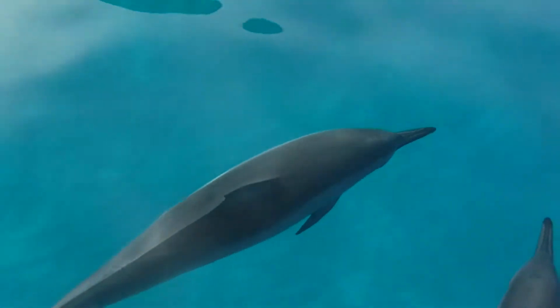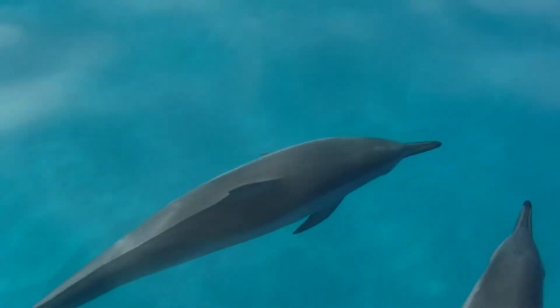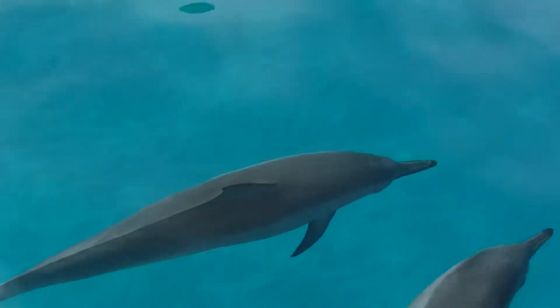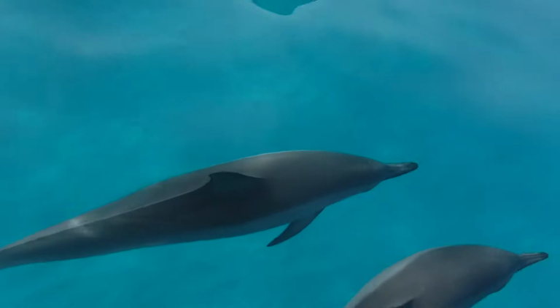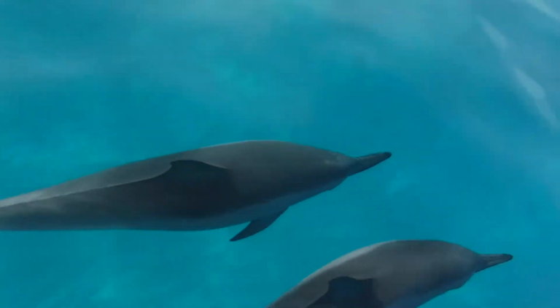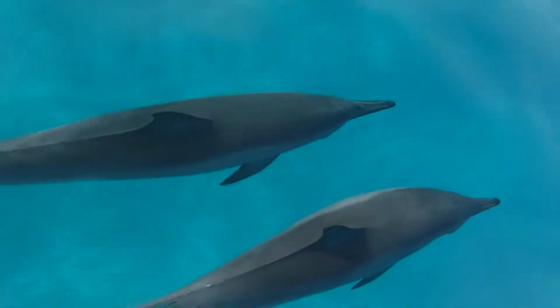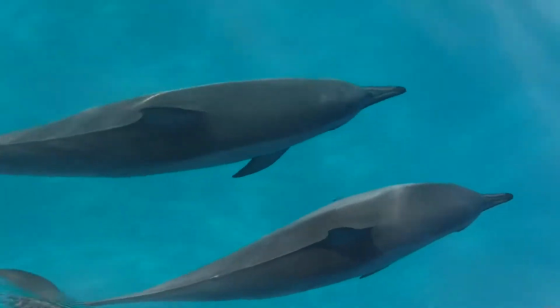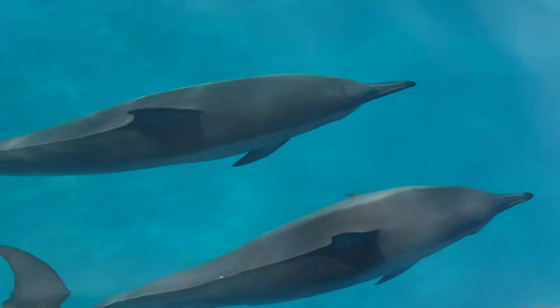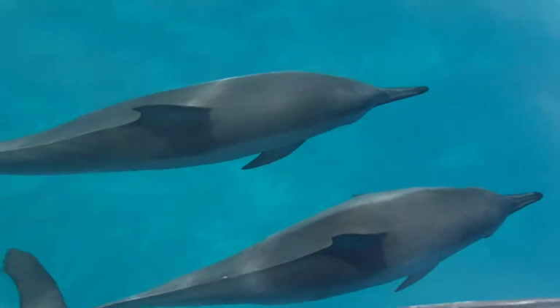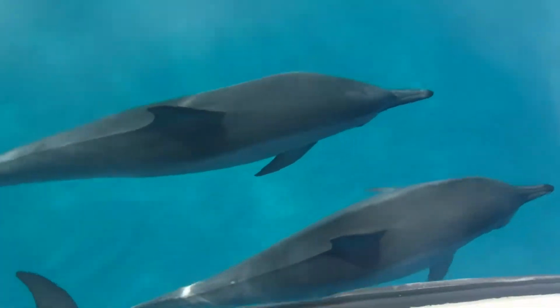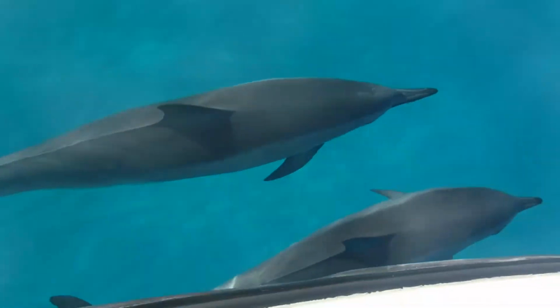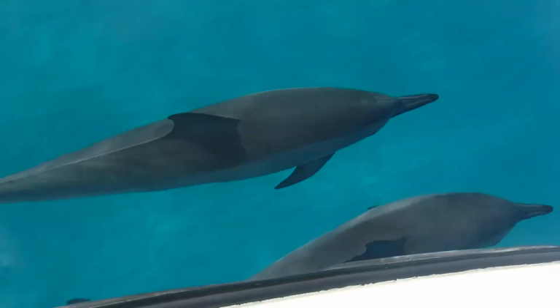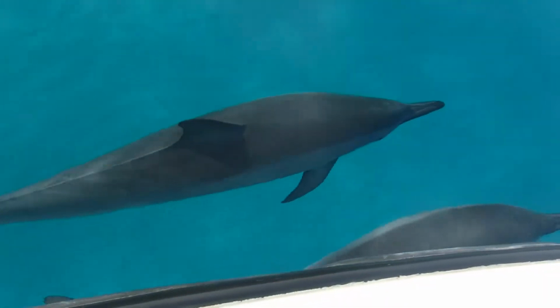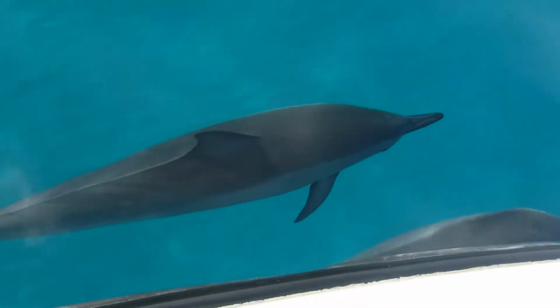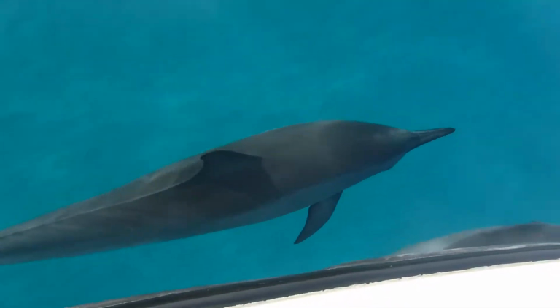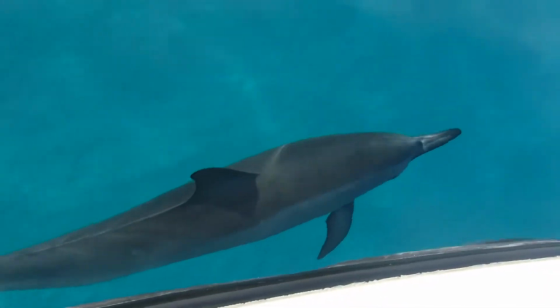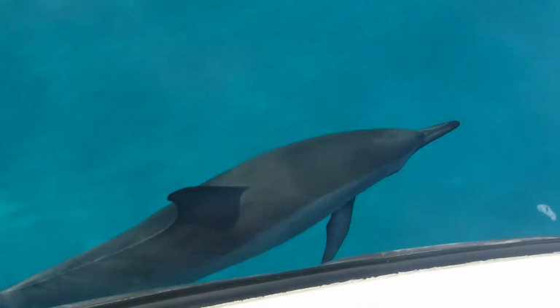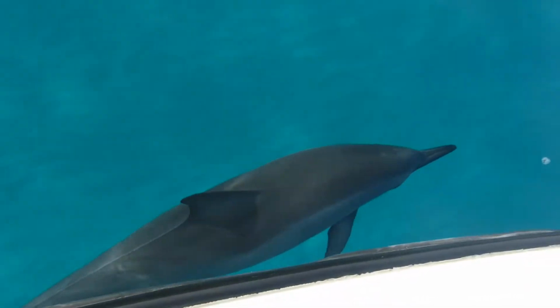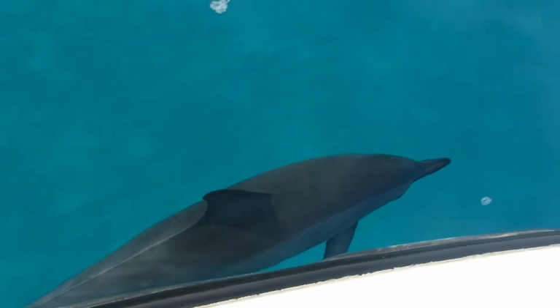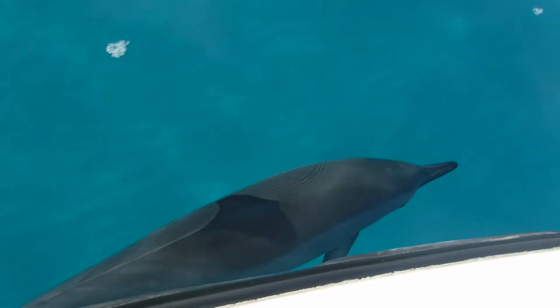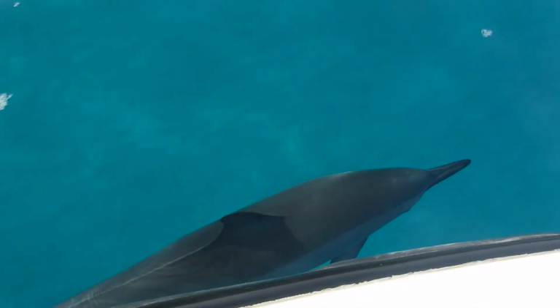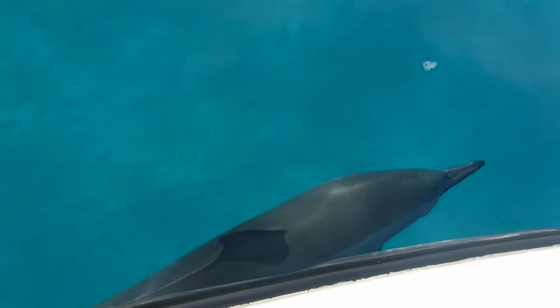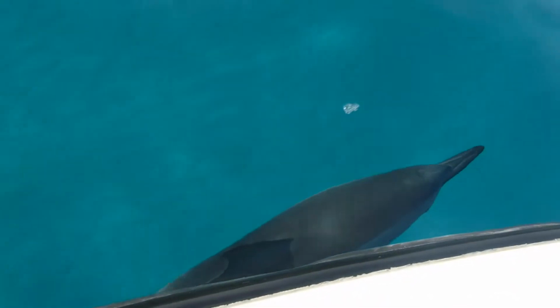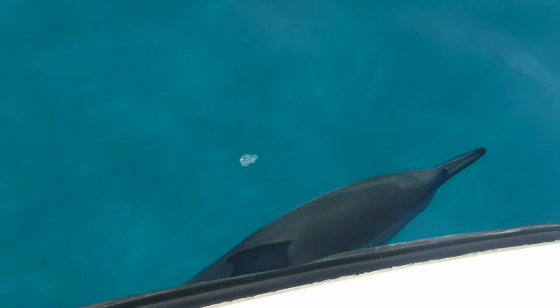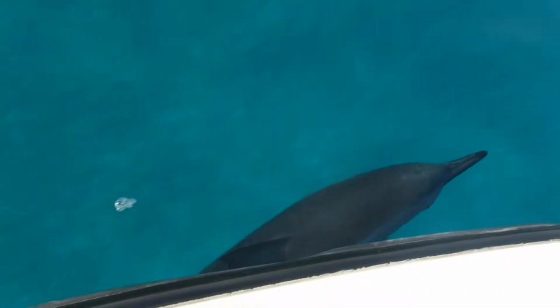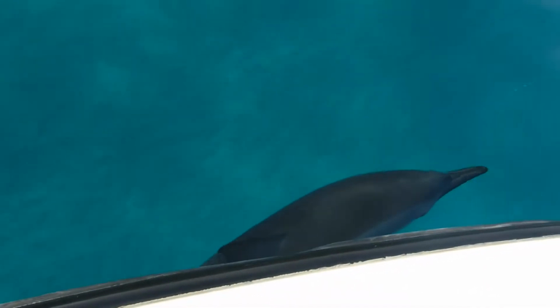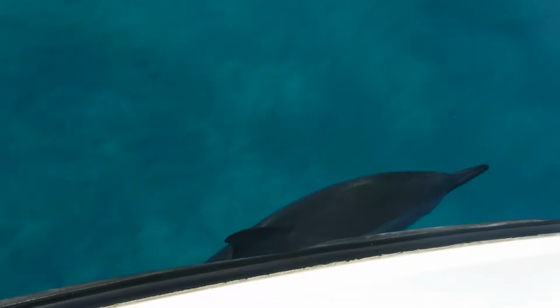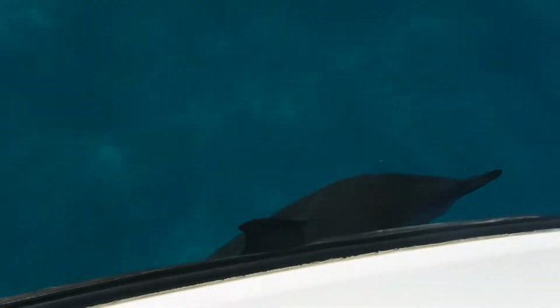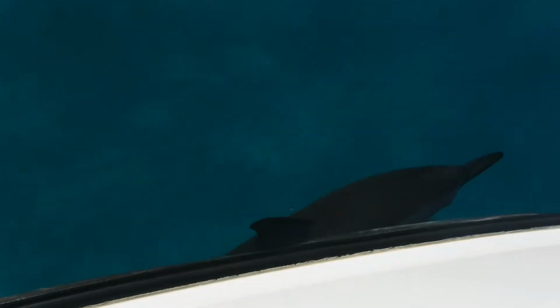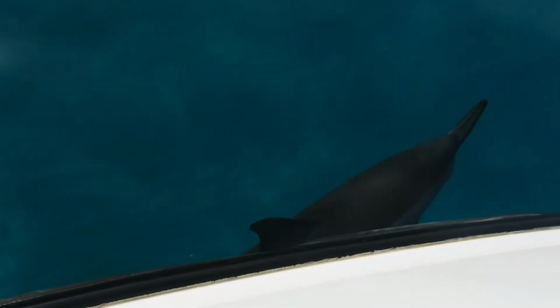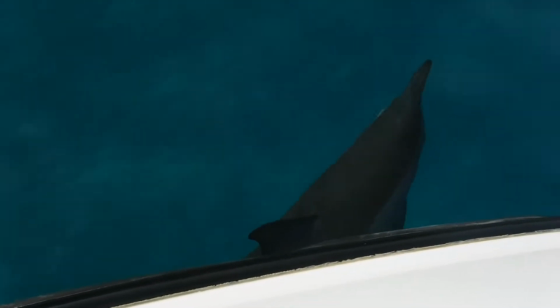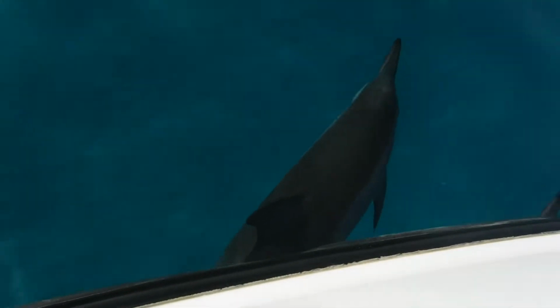Are you going to get a dolphin shot? Yeah. Not good — the water's glaring up, so it's not good.